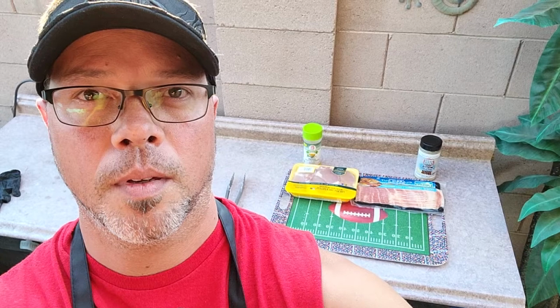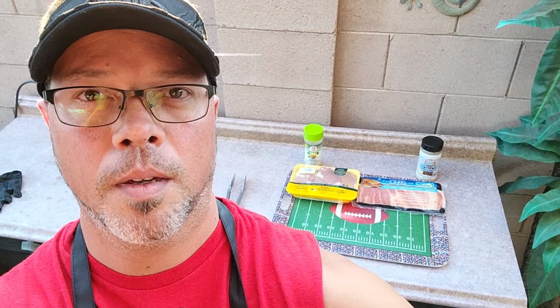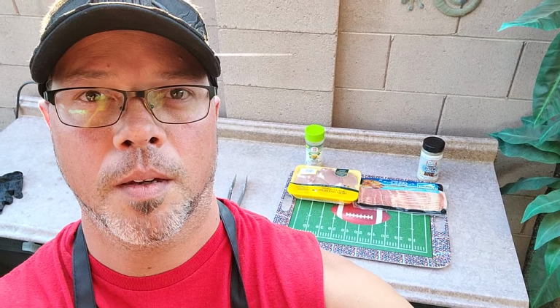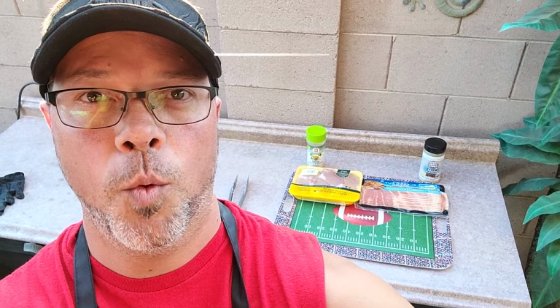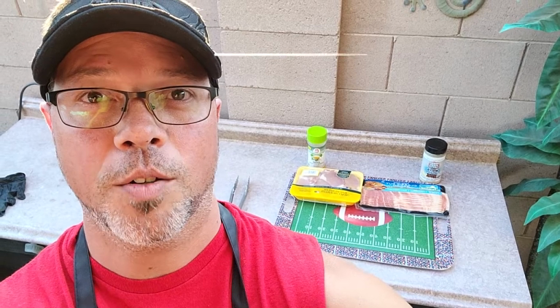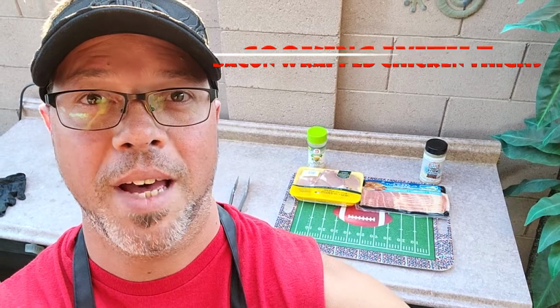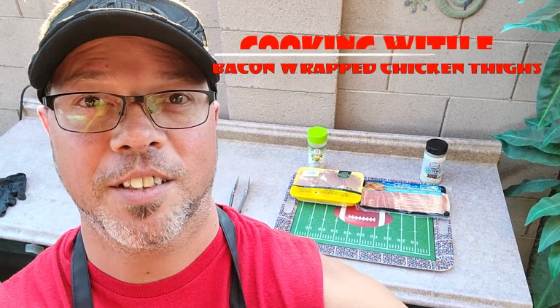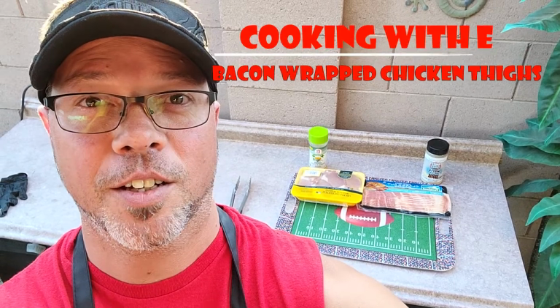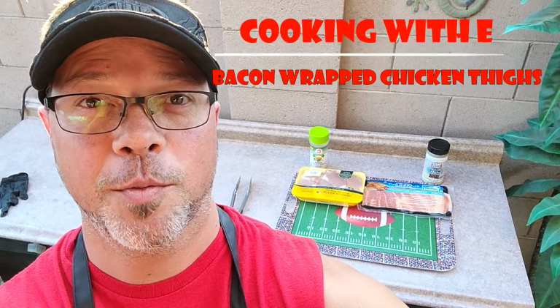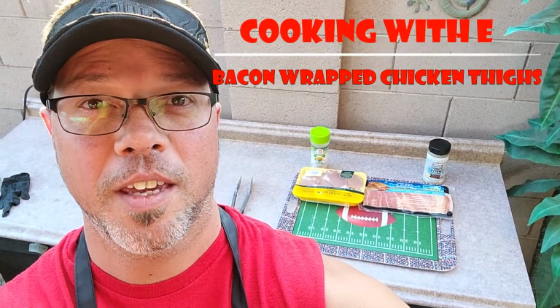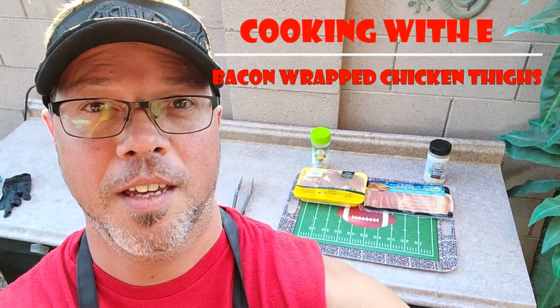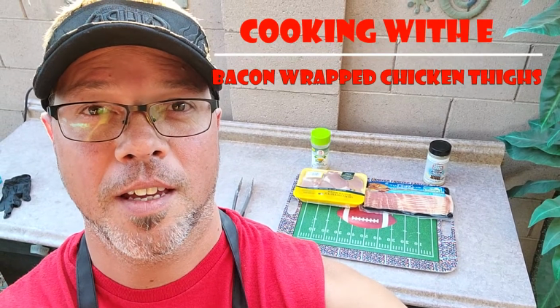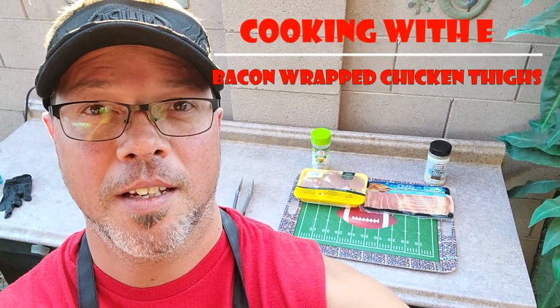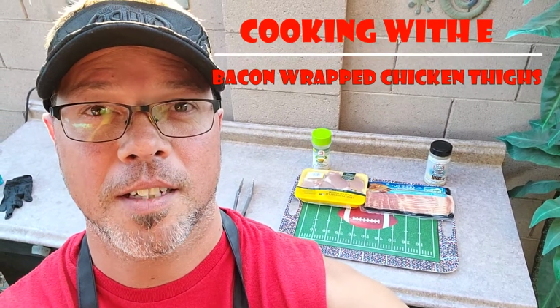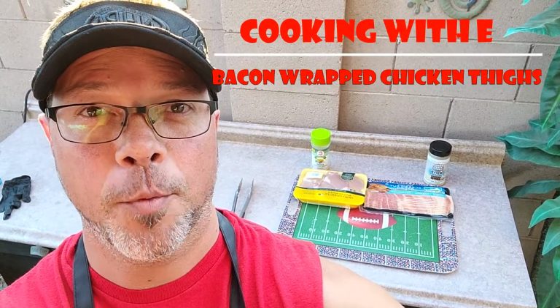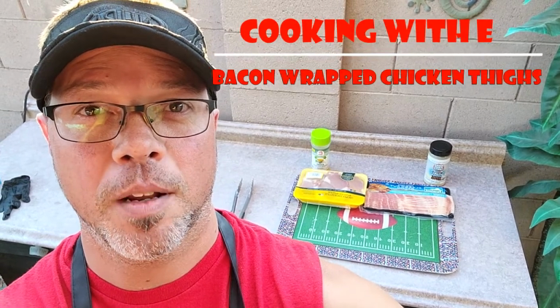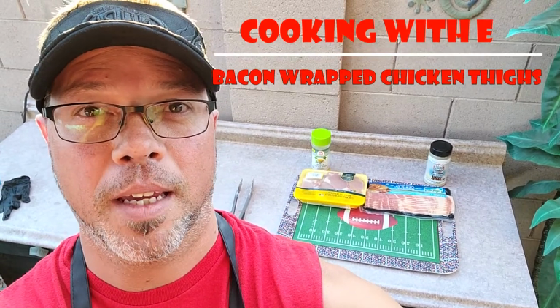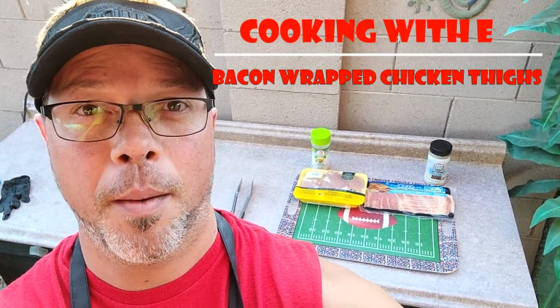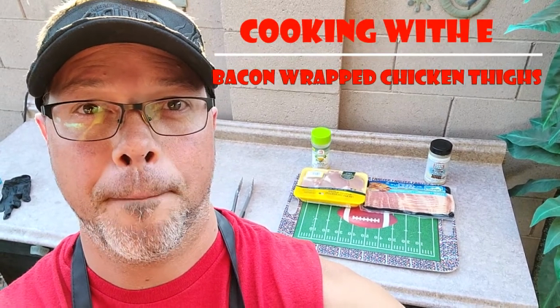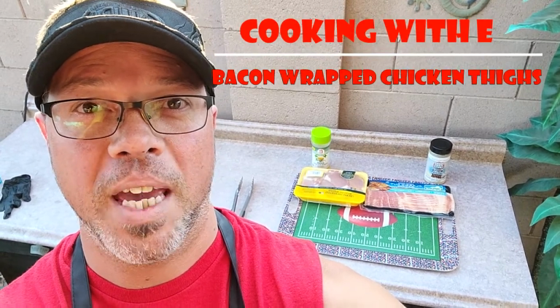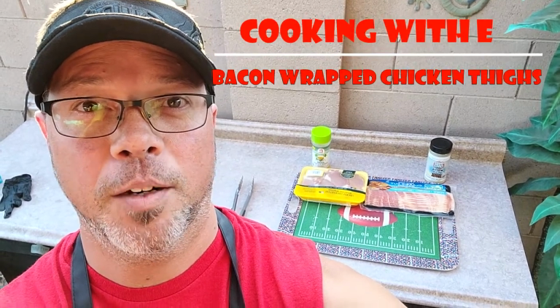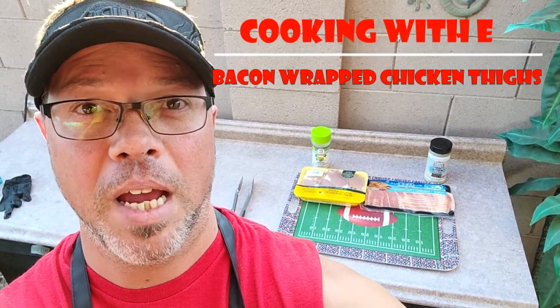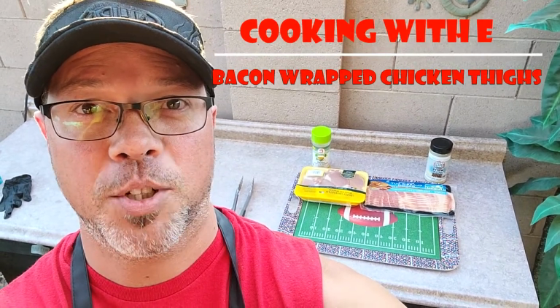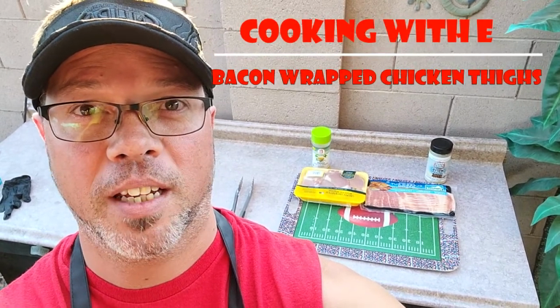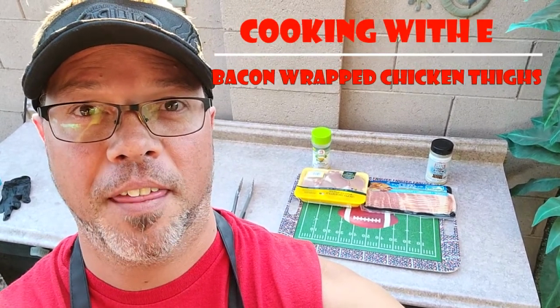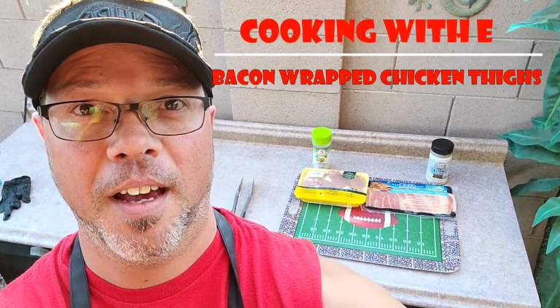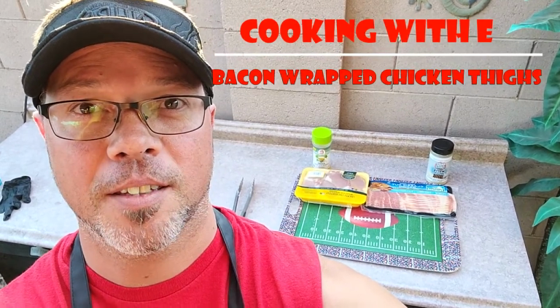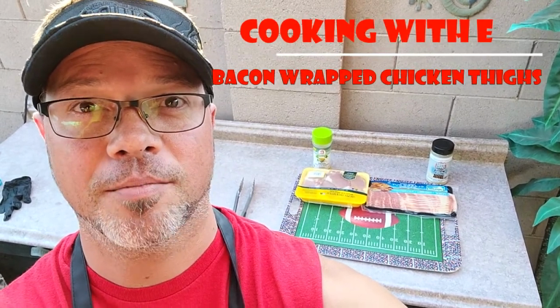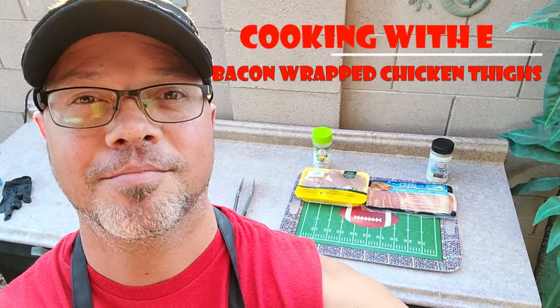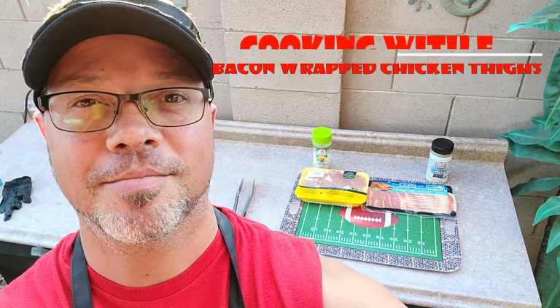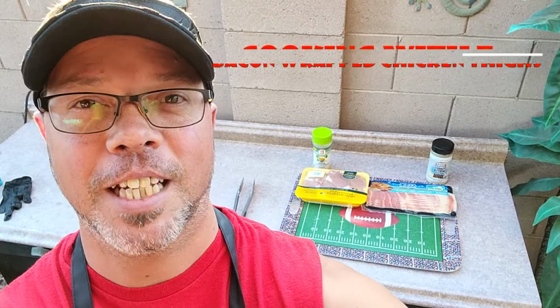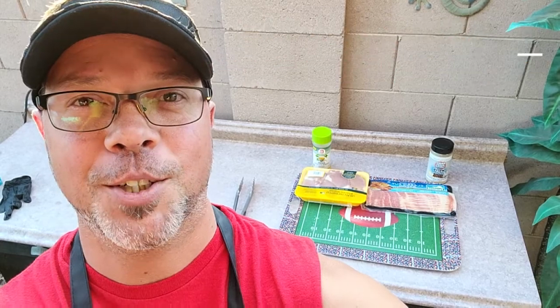Welcome back to Cooking with E! Today we're gonna make bacon wrapped chicken thighs. Stay tuned.